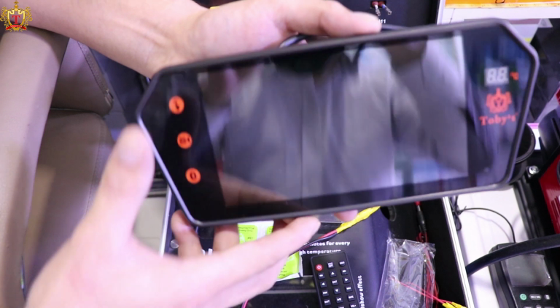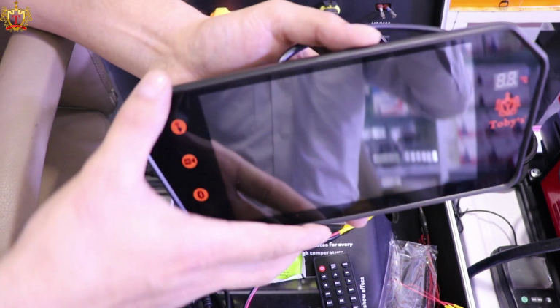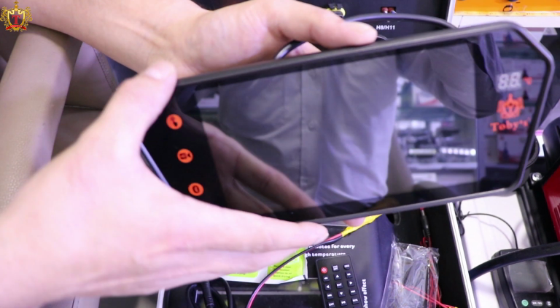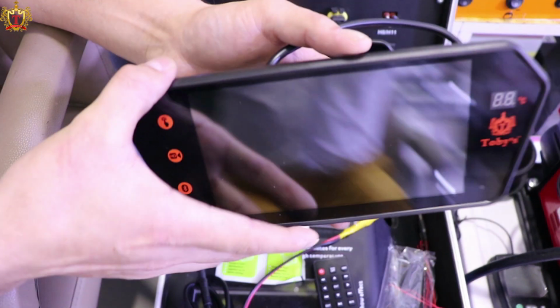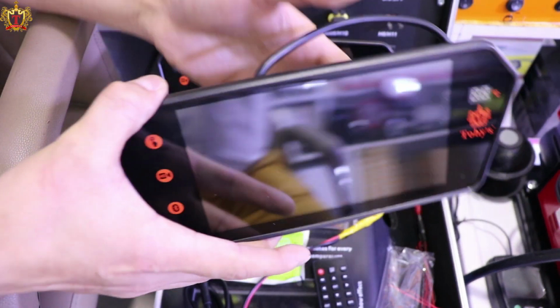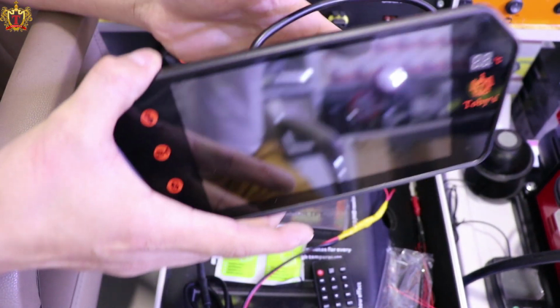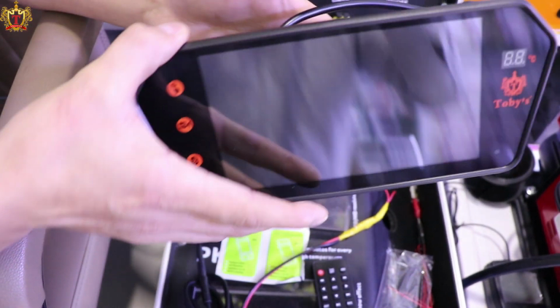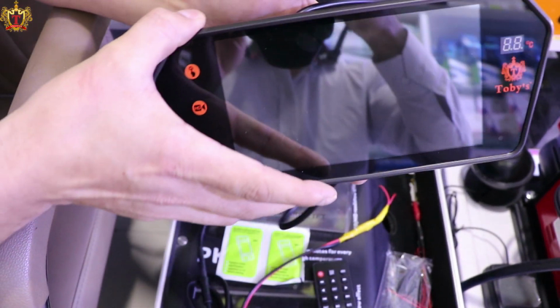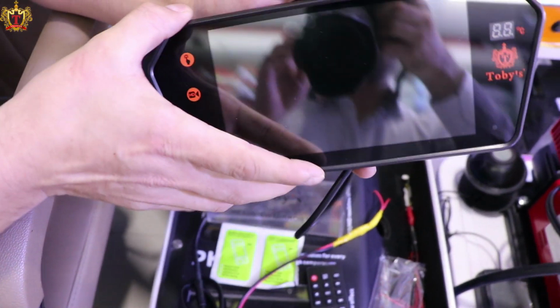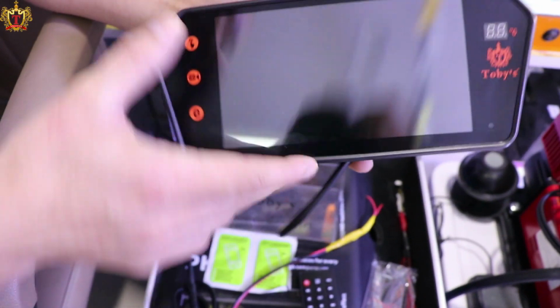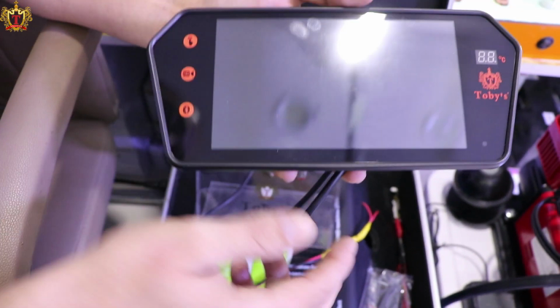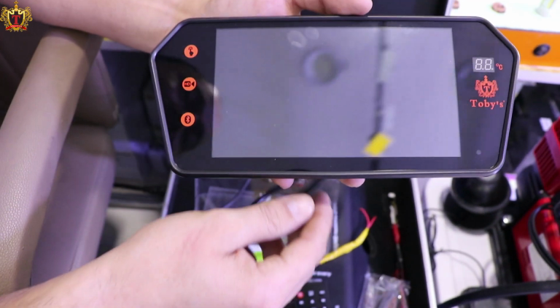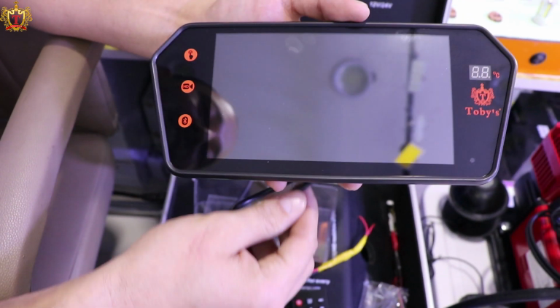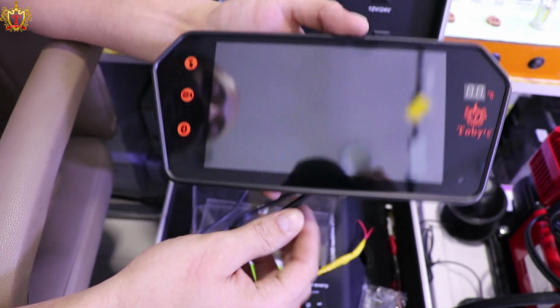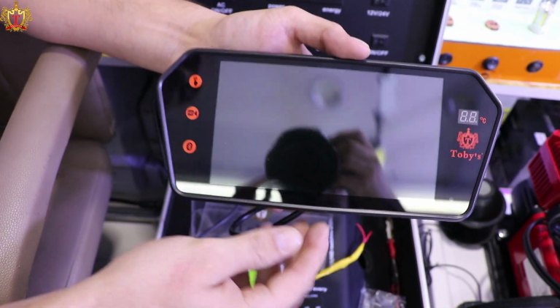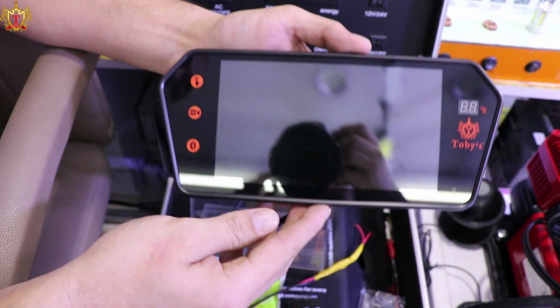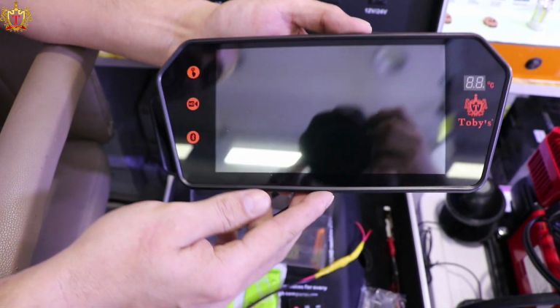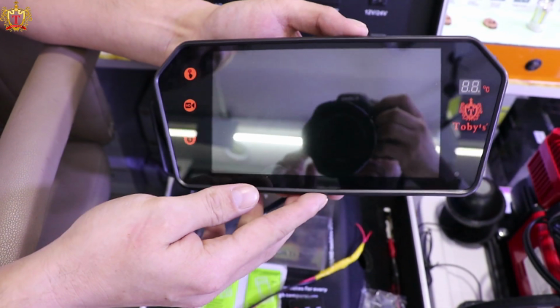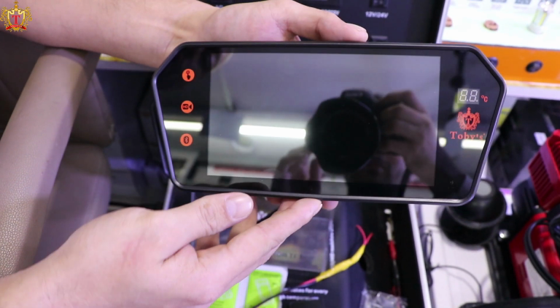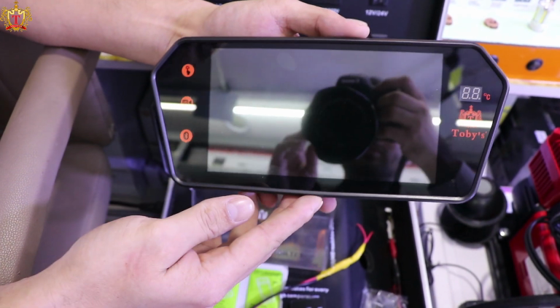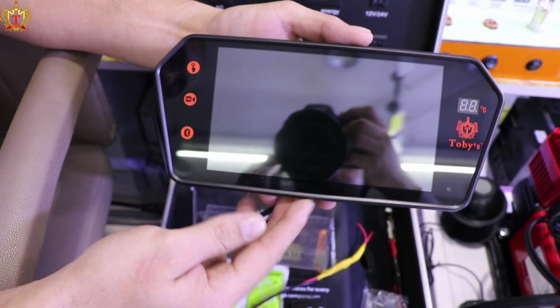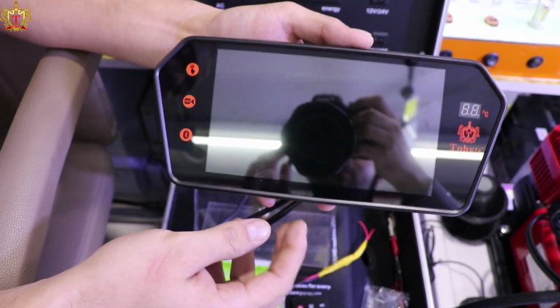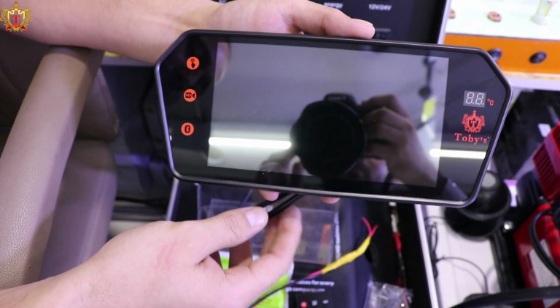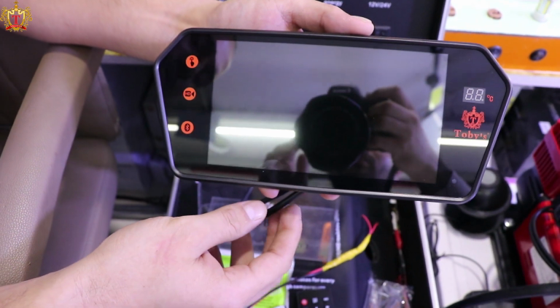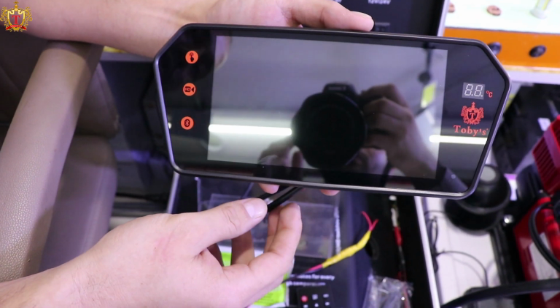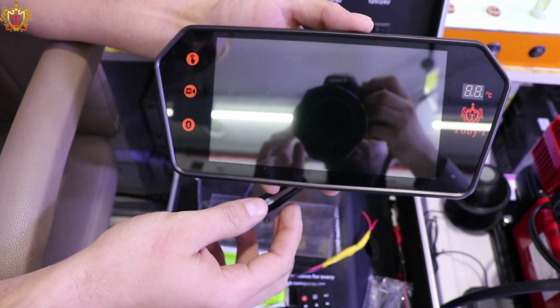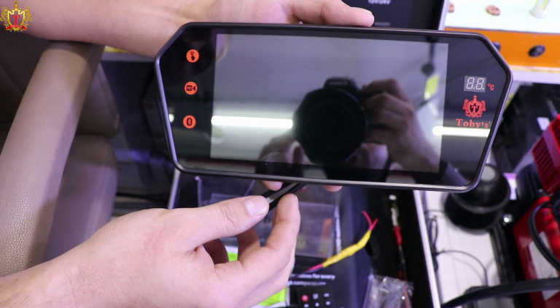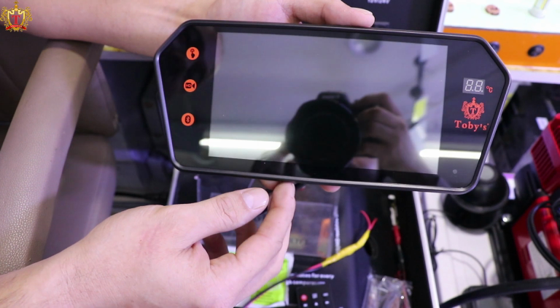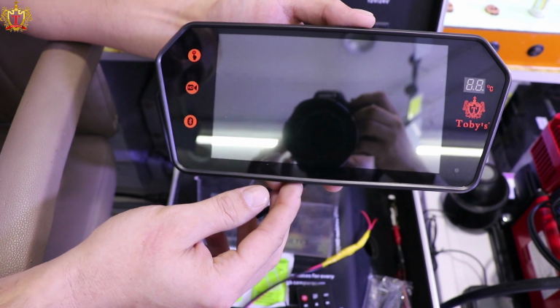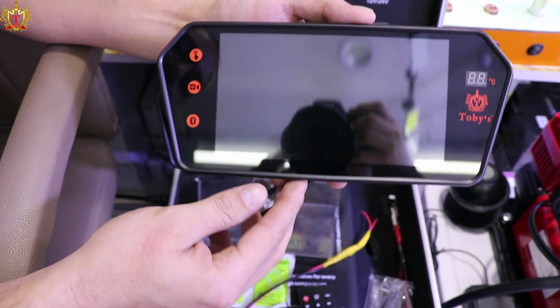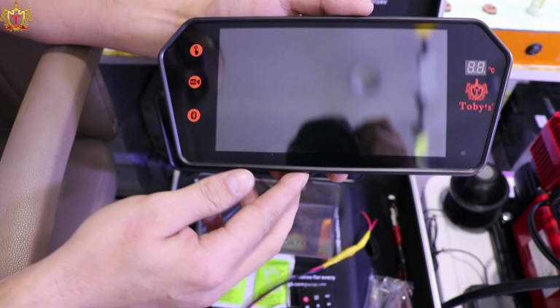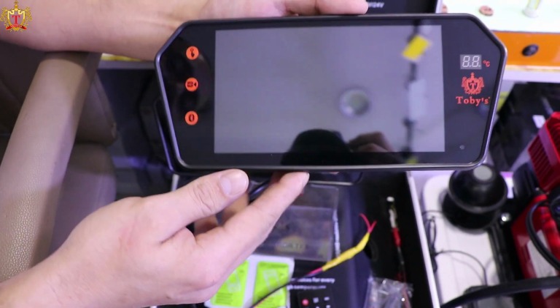Hello my friend, this is our new product, Bluetooth 7-inch mirror, okay?